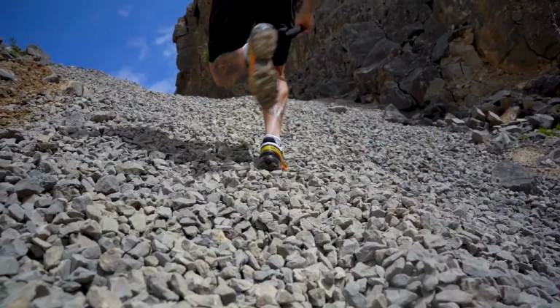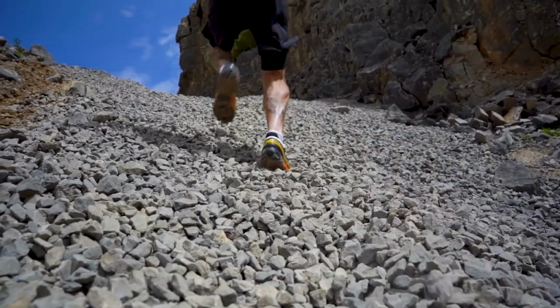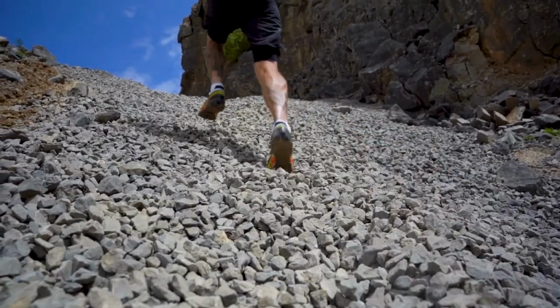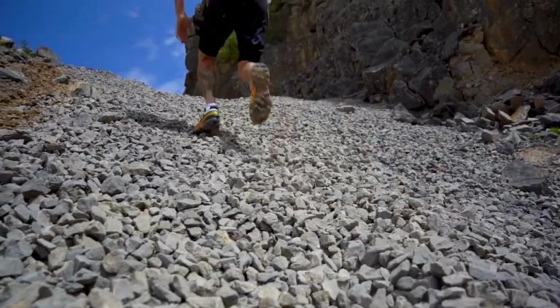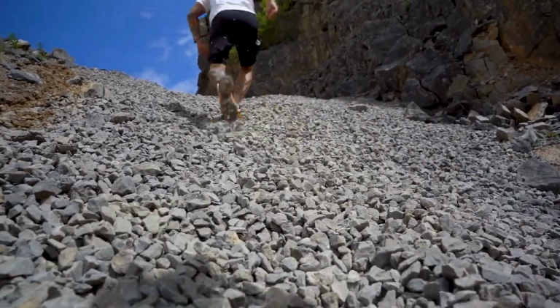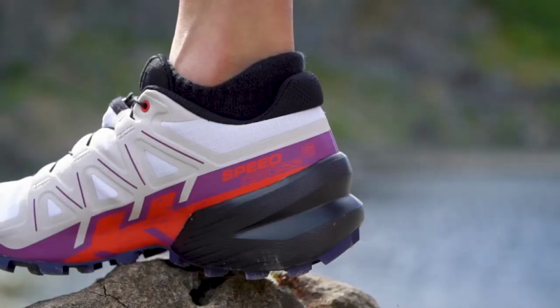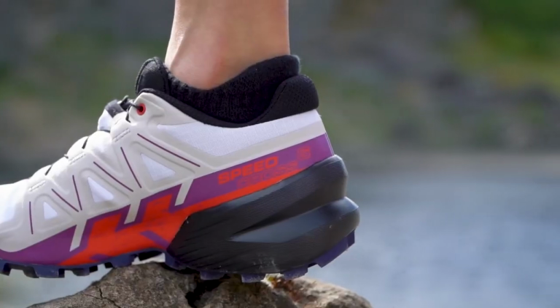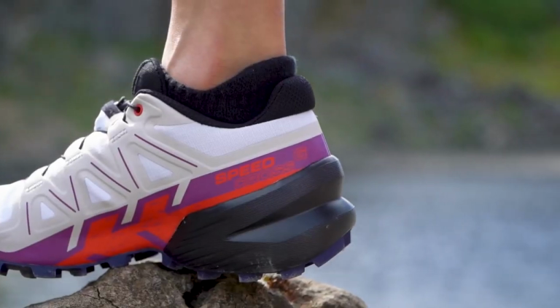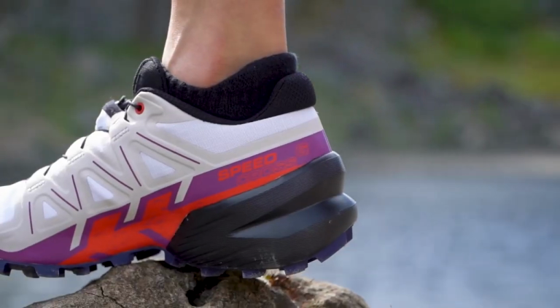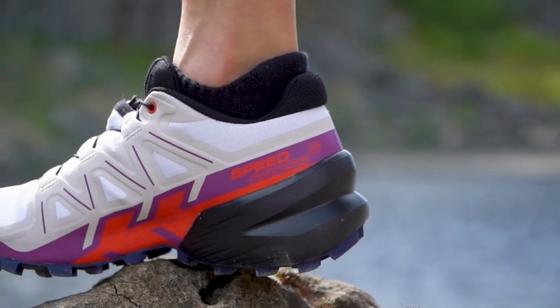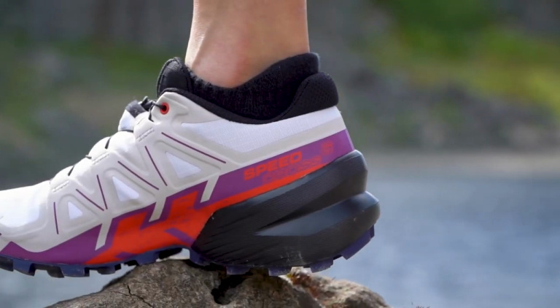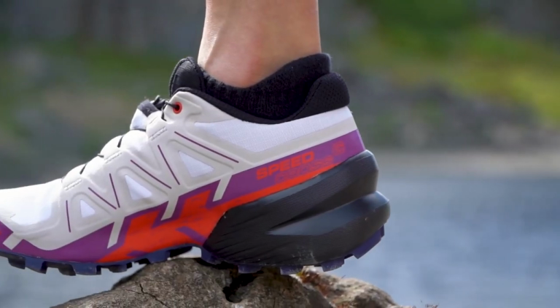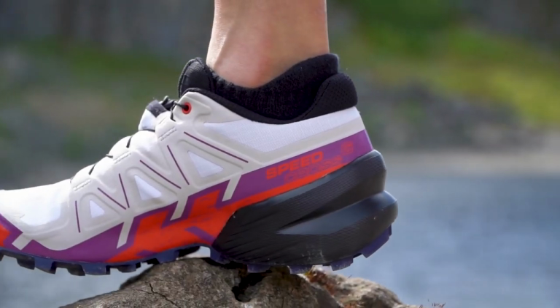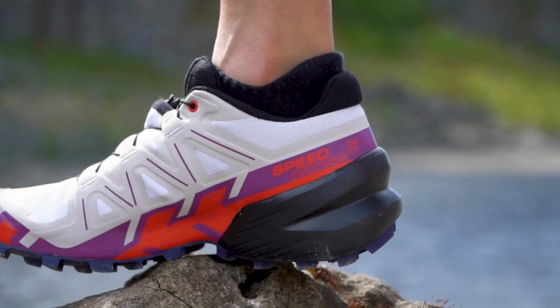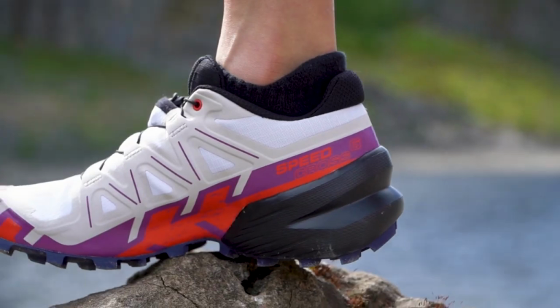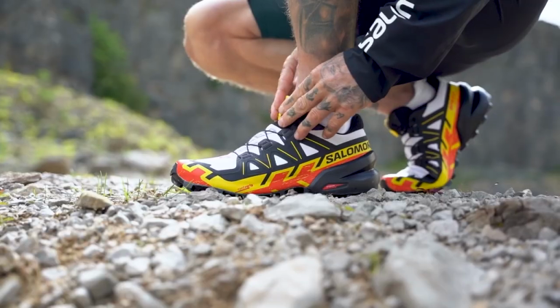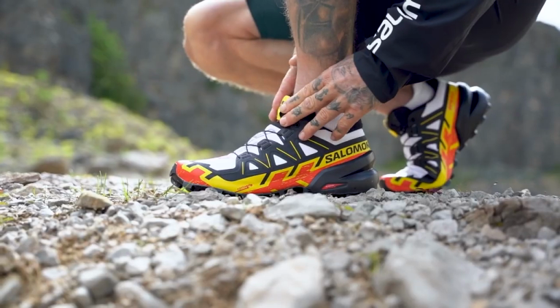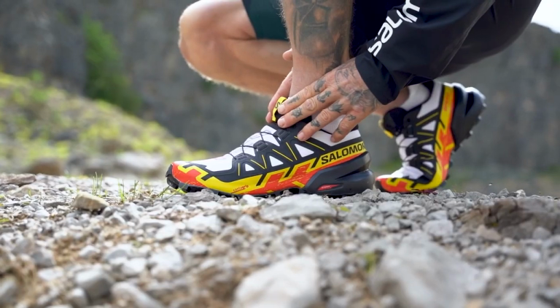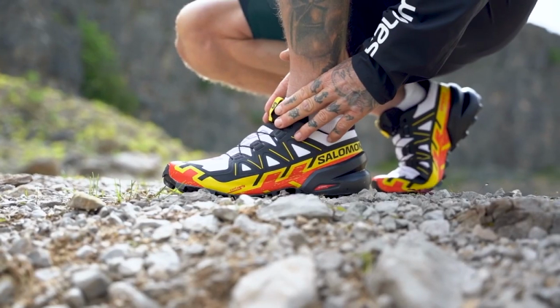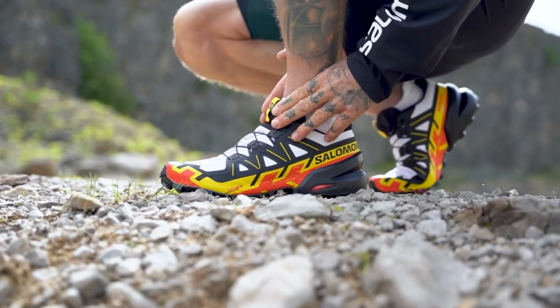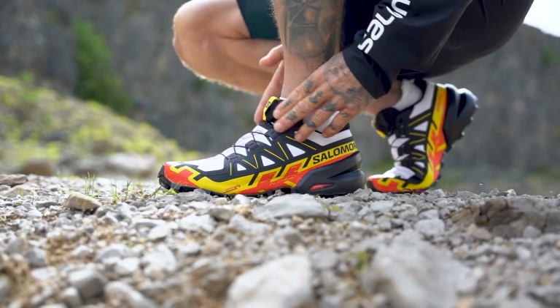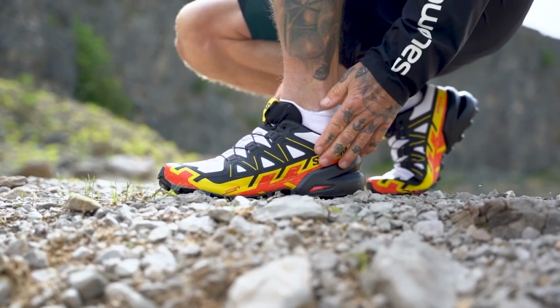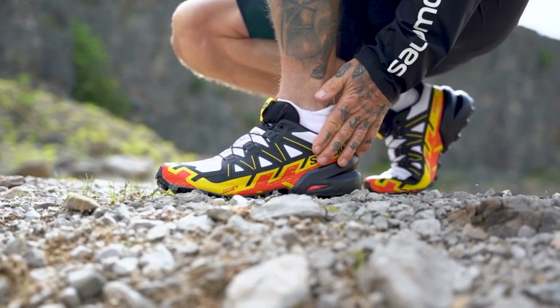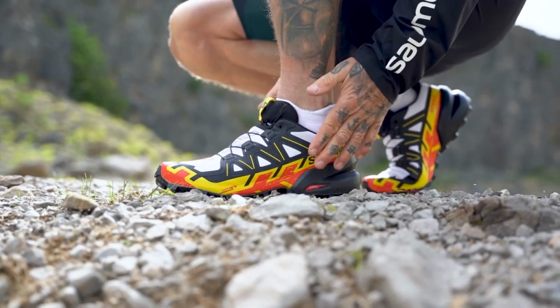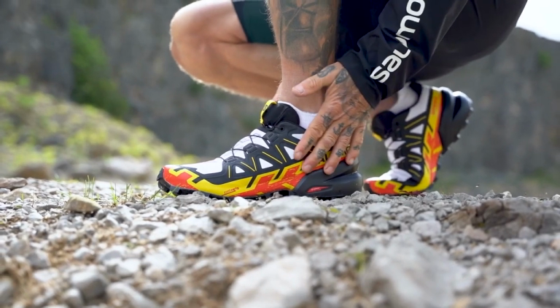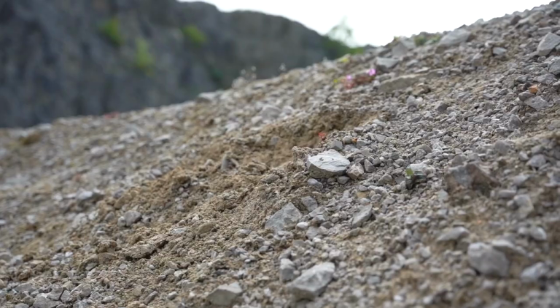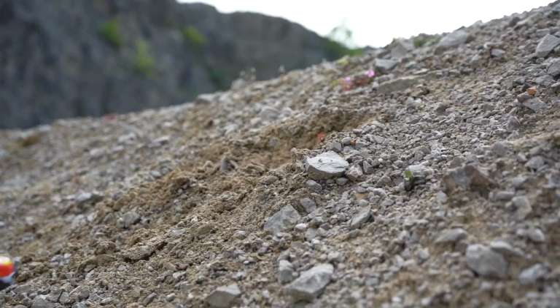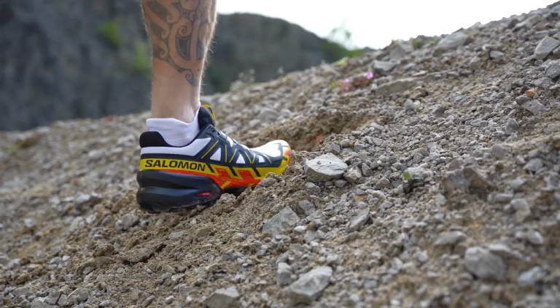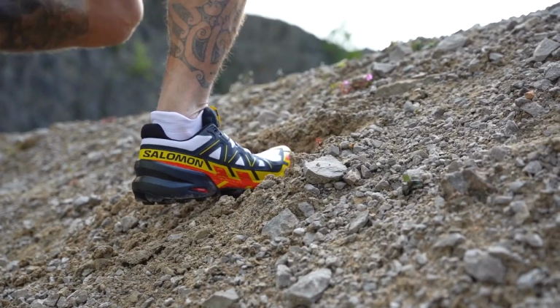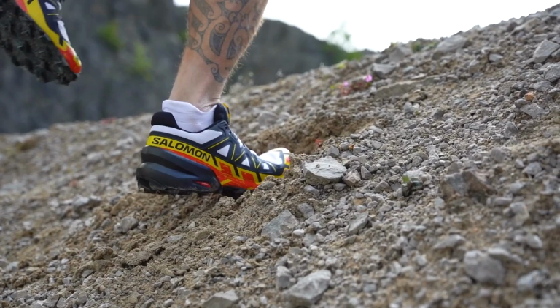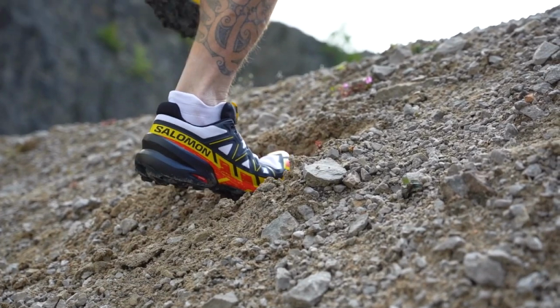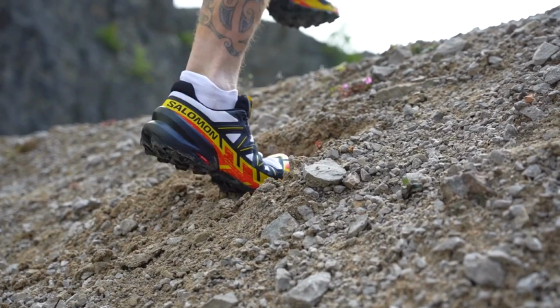Whether you are looking for cushioning, durability, or responsiveness, we have a shoe for you. Stay tuned and get ready to hit the trails.